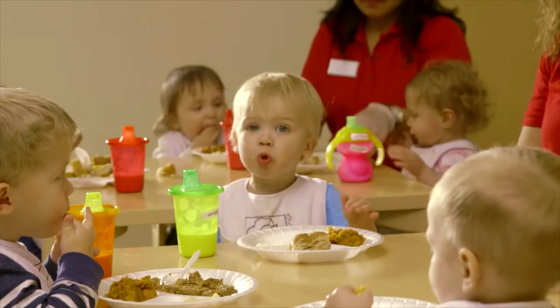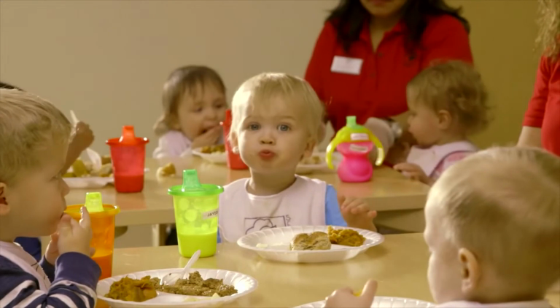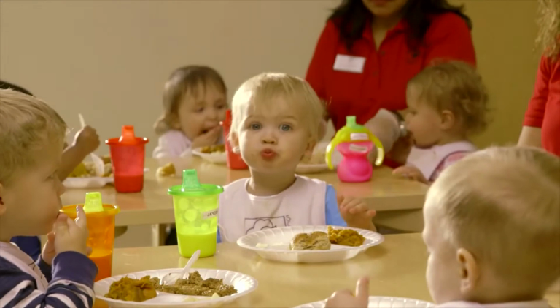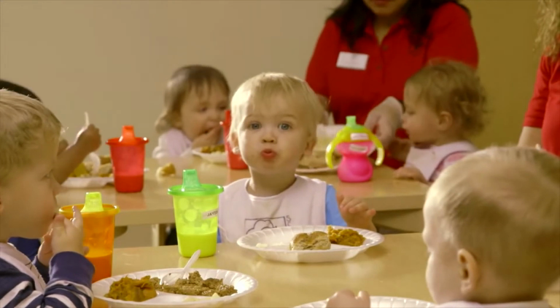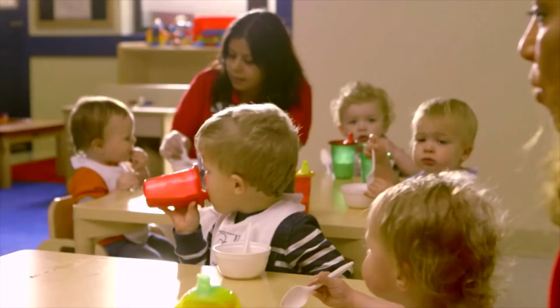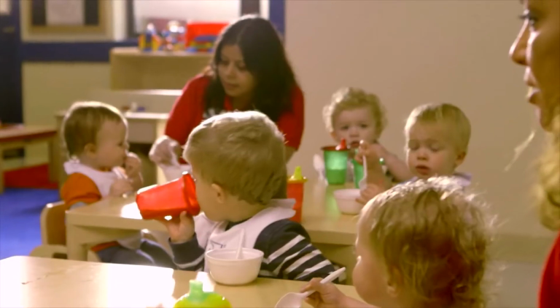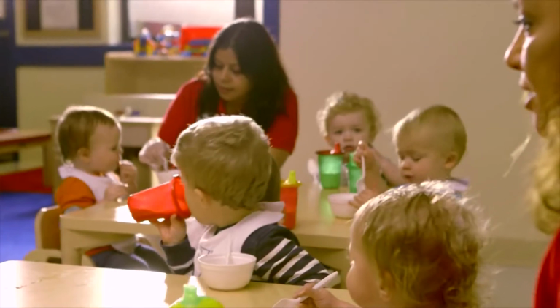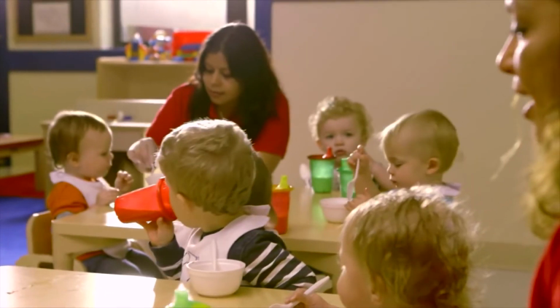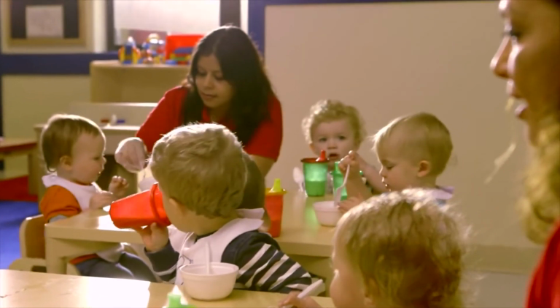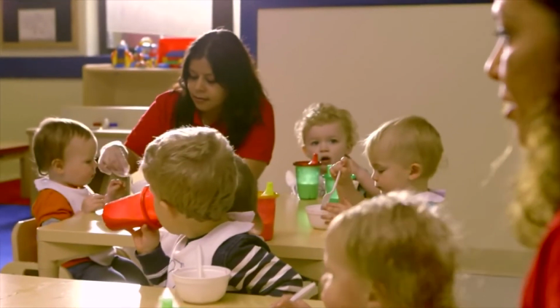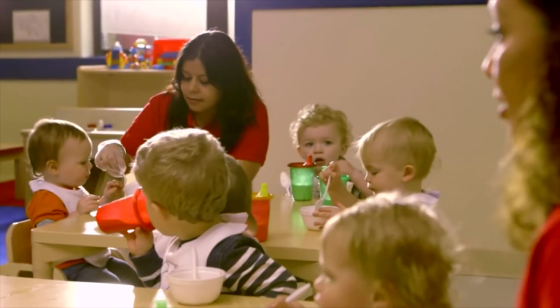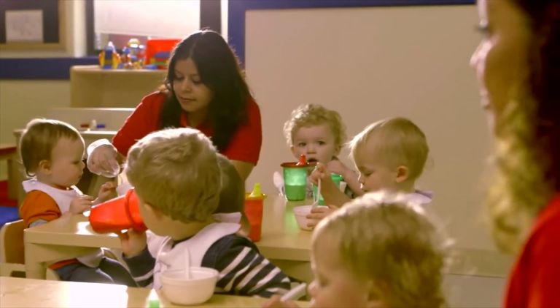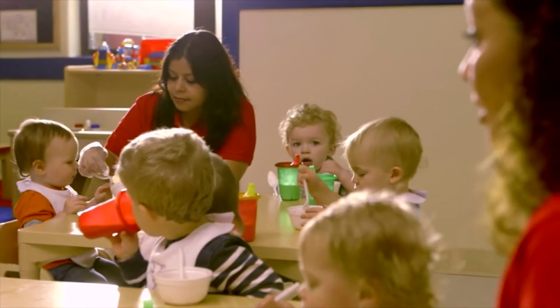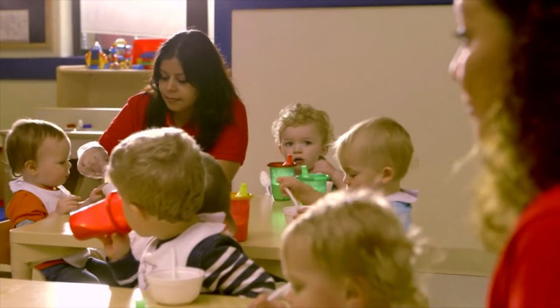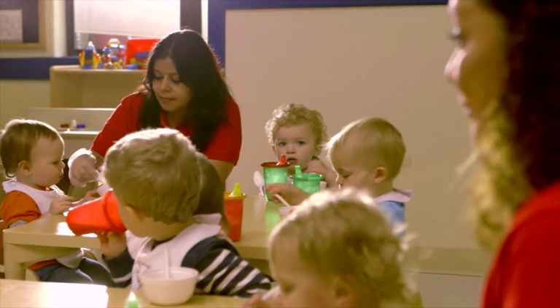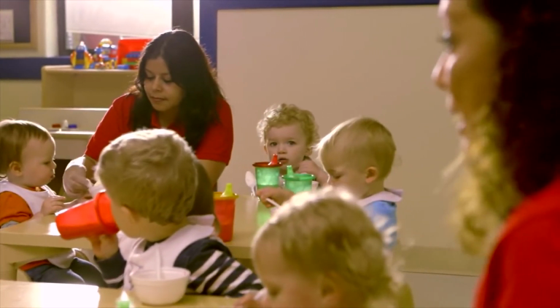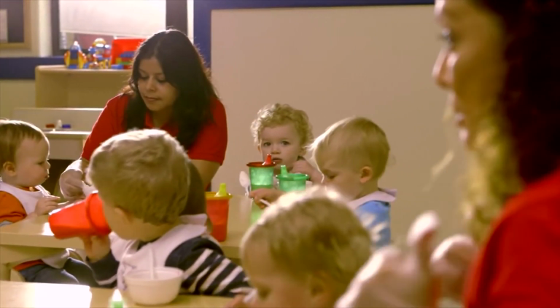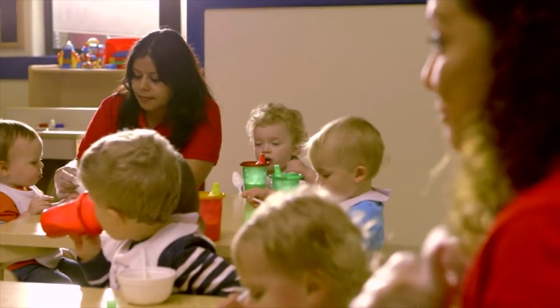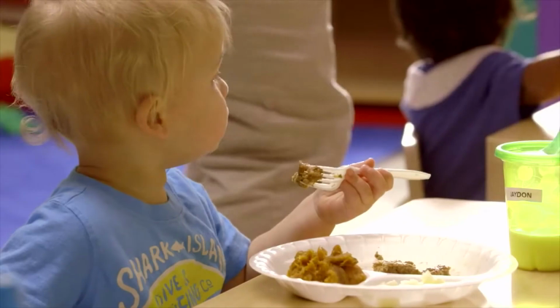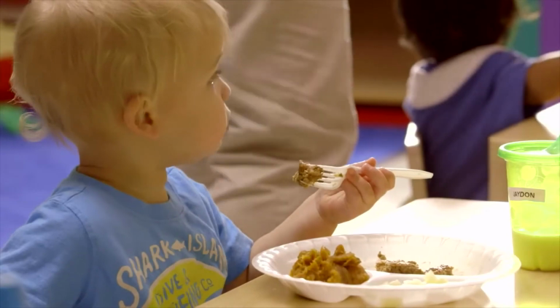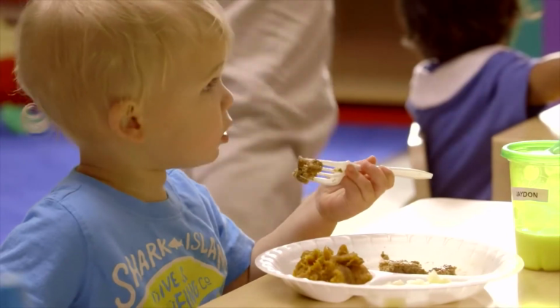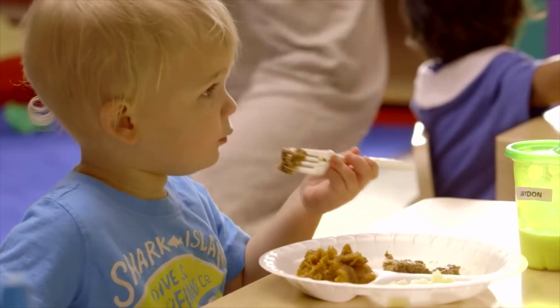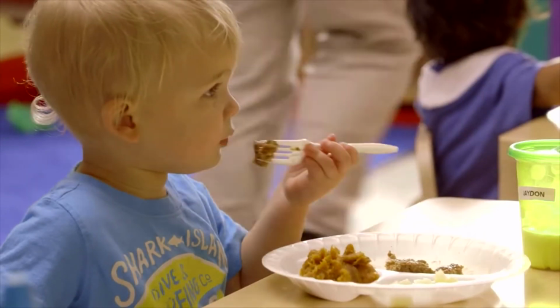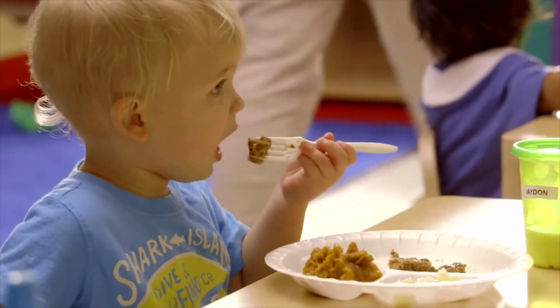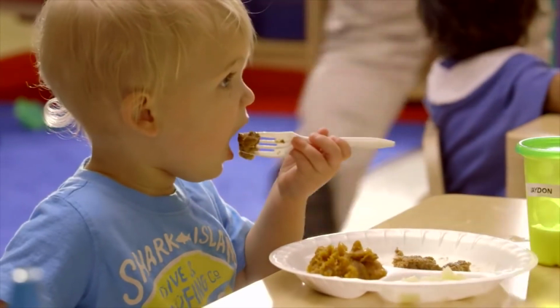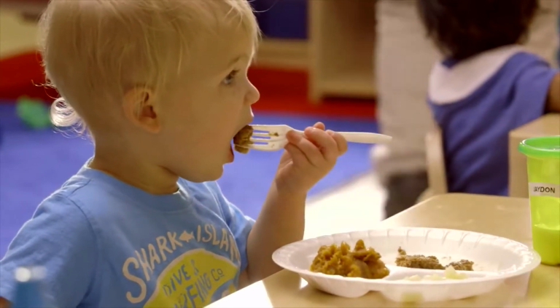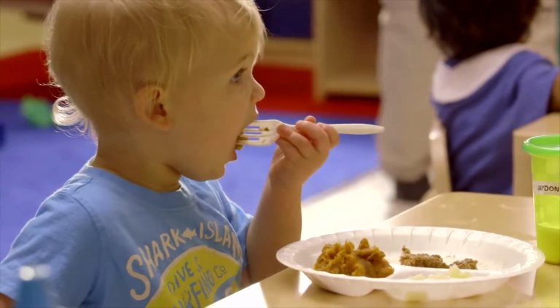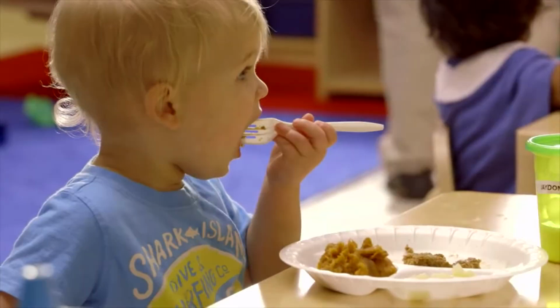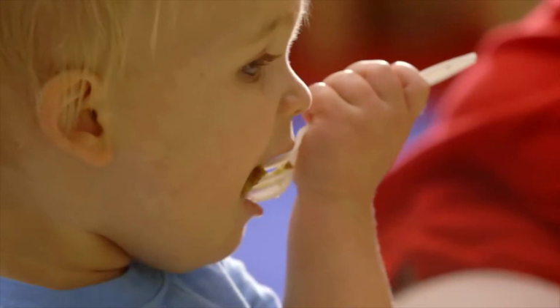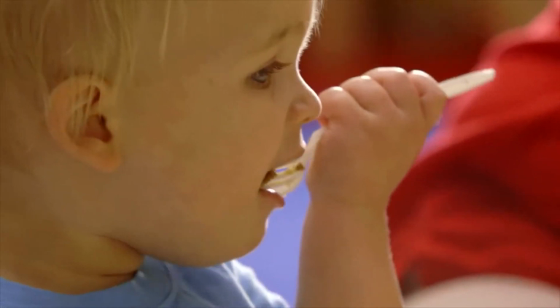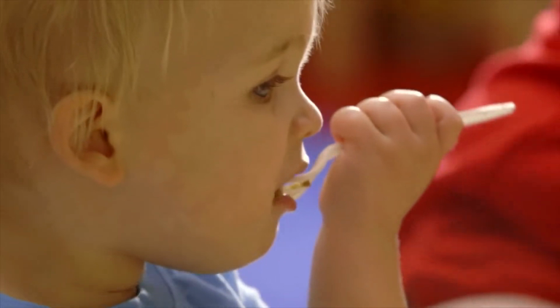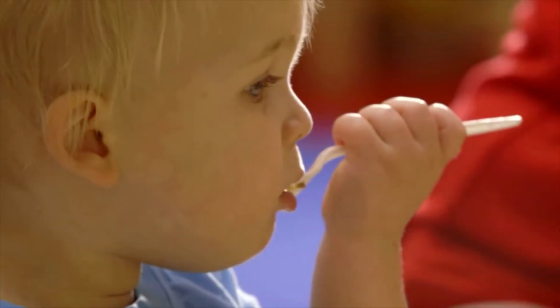This is where they are starting to learn to feed themselves. They can hold their spoon or they hold their fork.